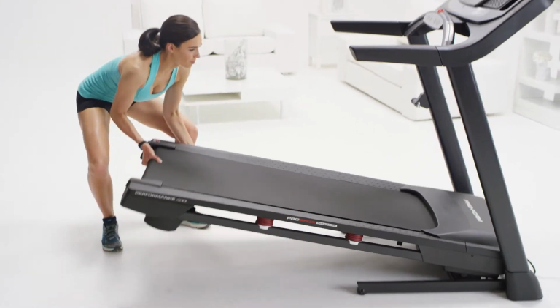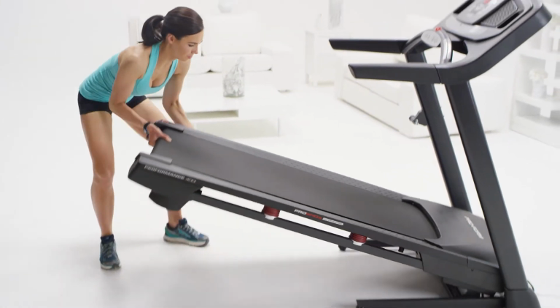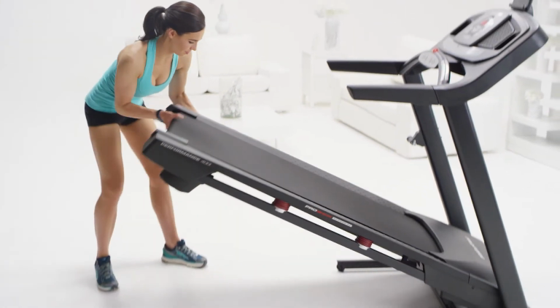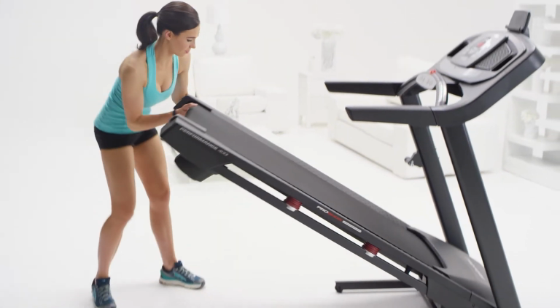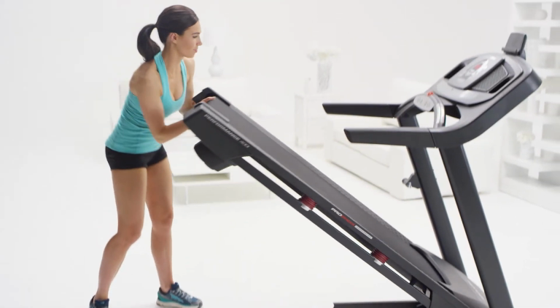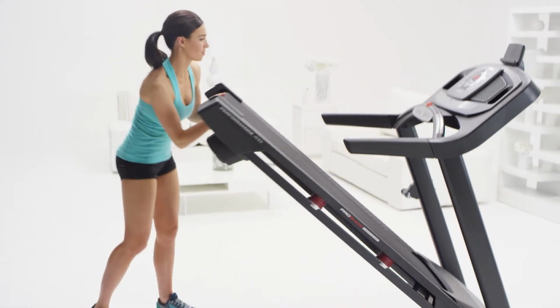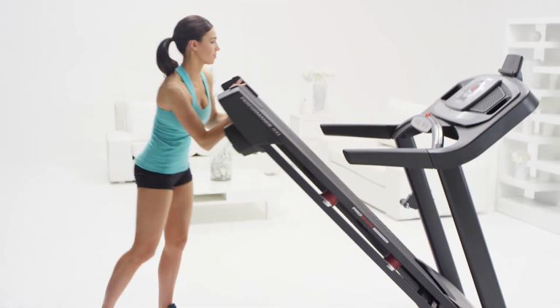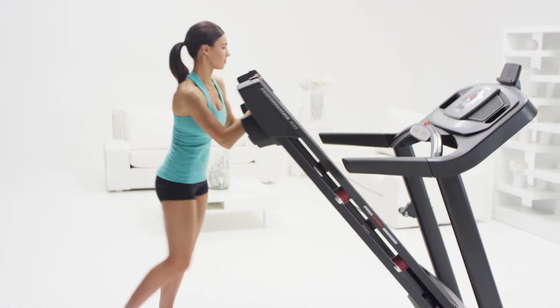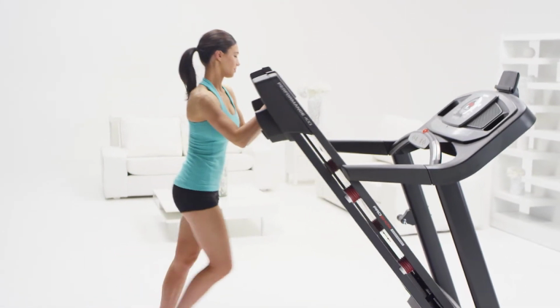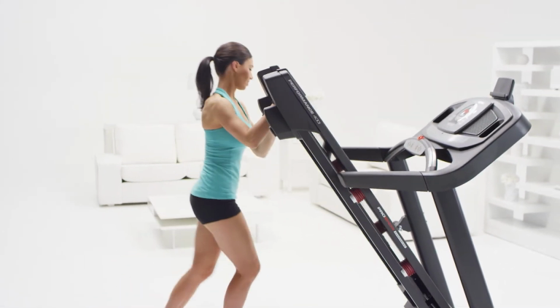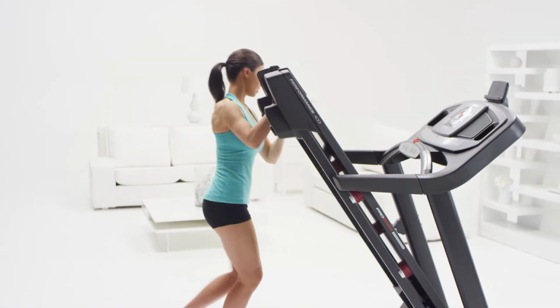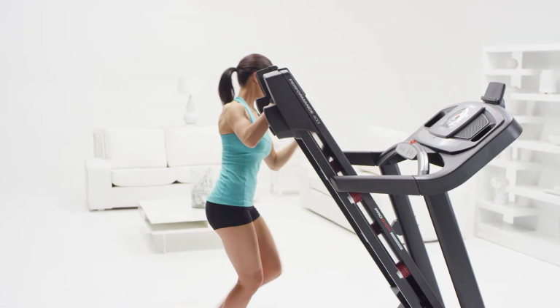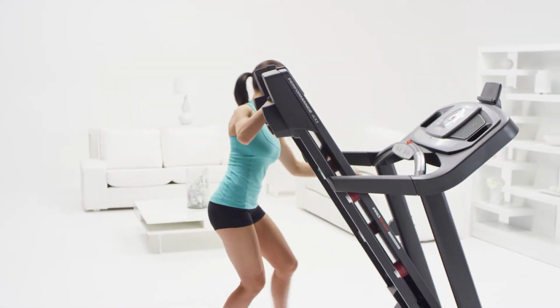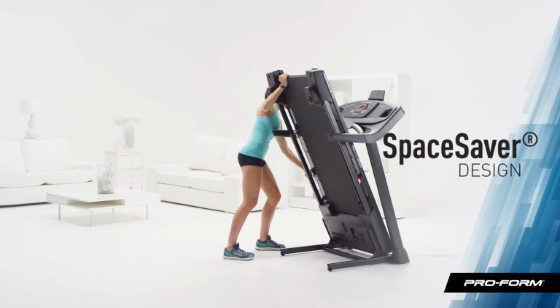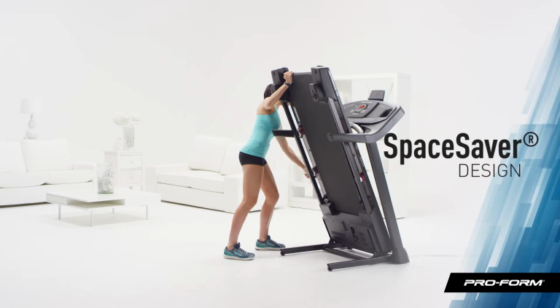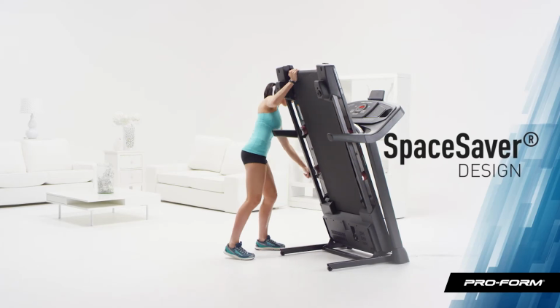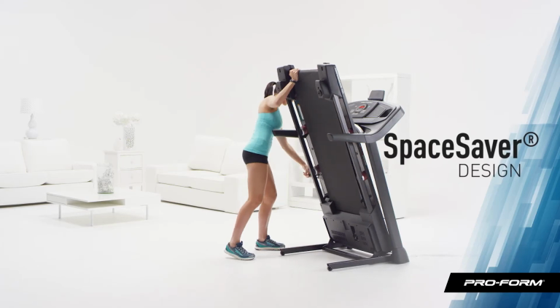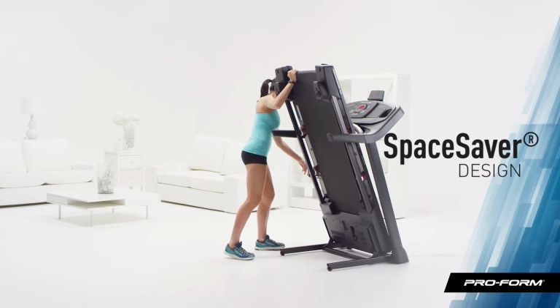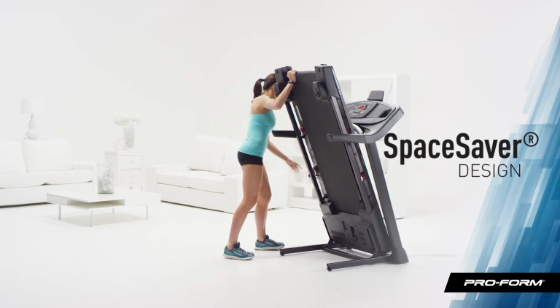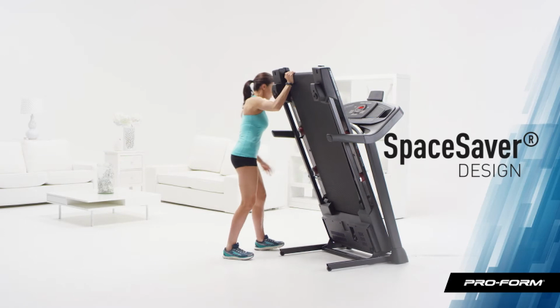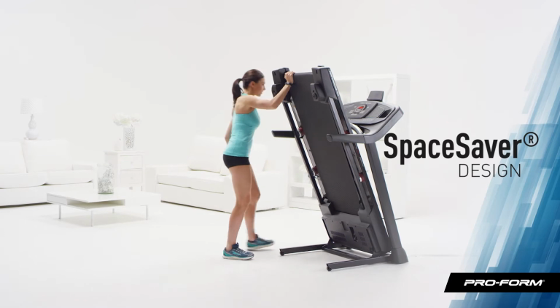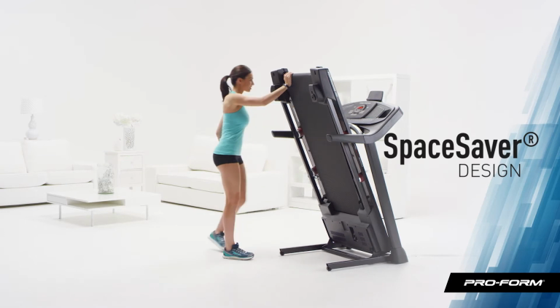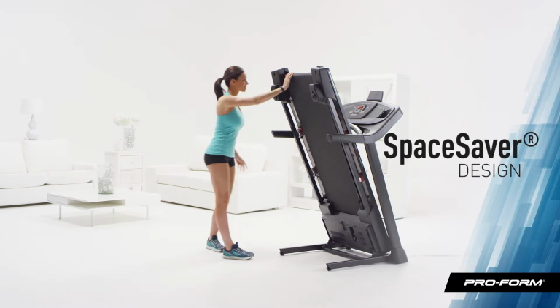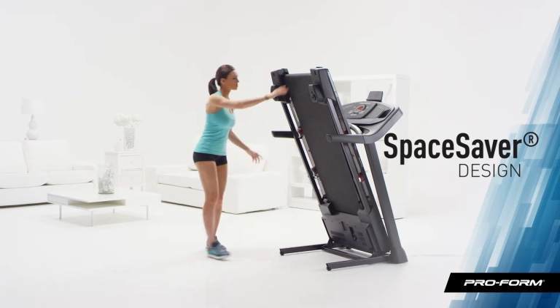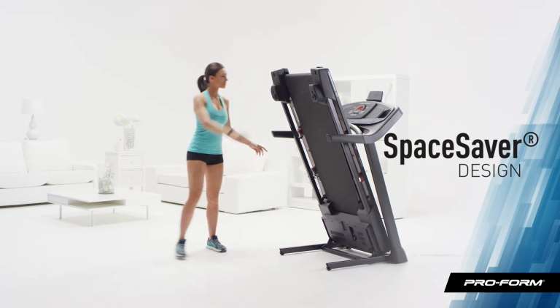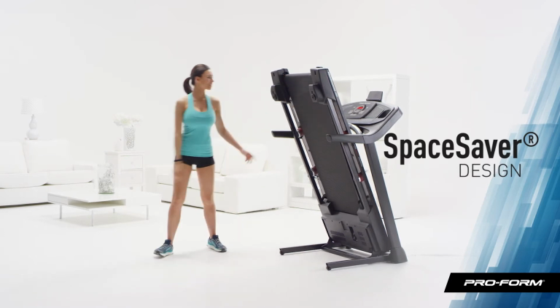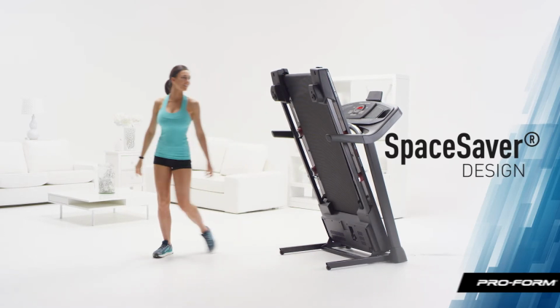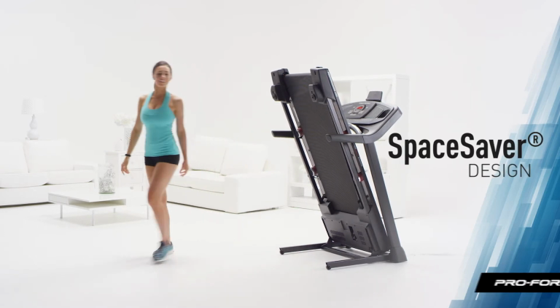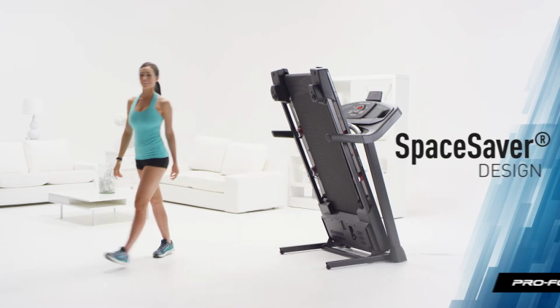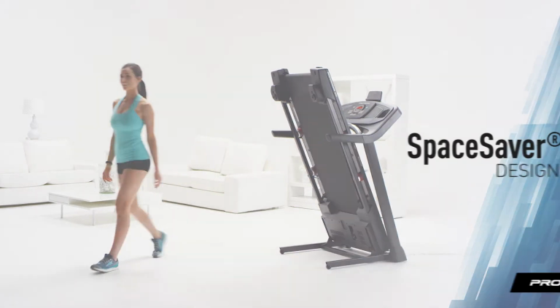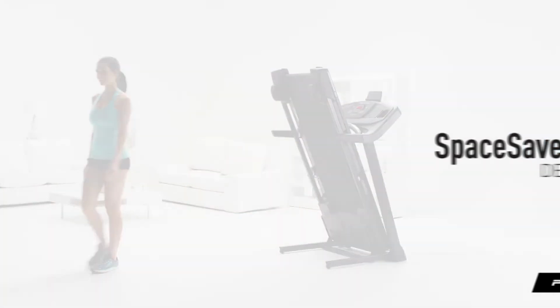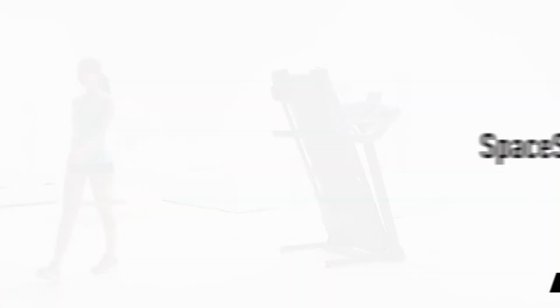Perfect for any space, the Performance 400i folds for easy storage. What are you waiting for?